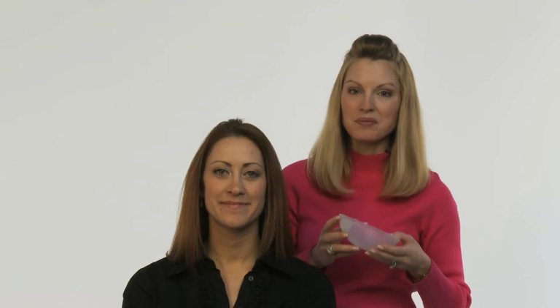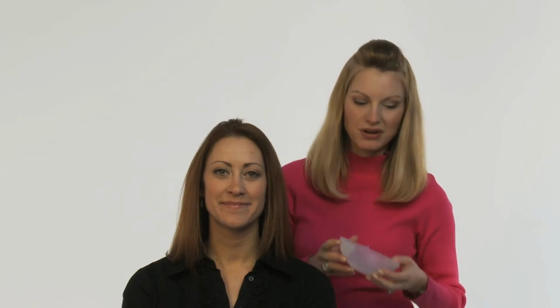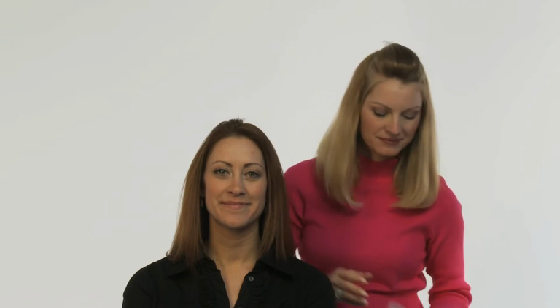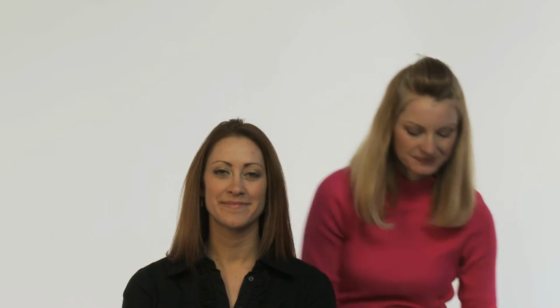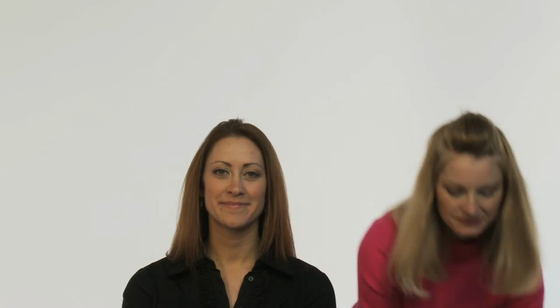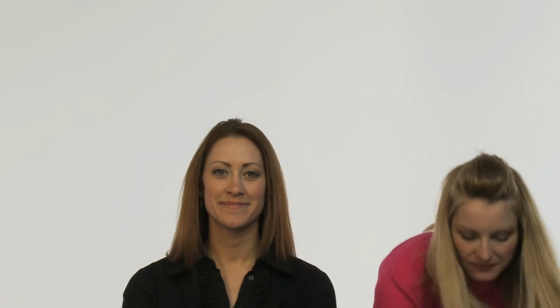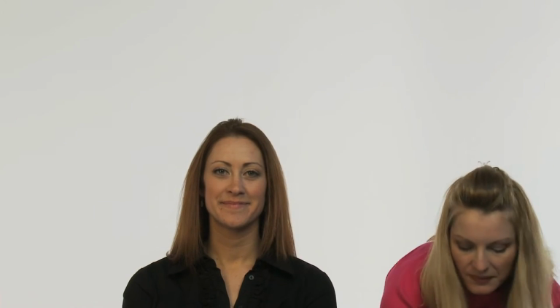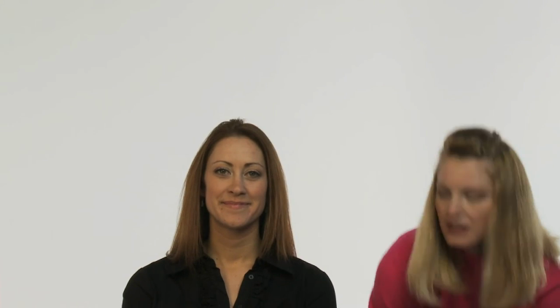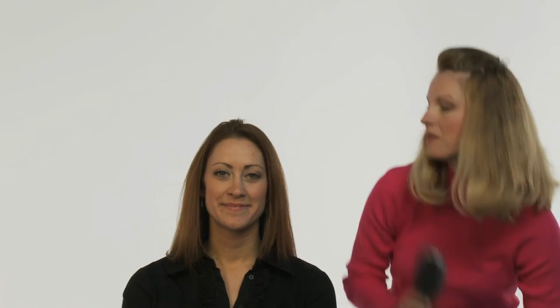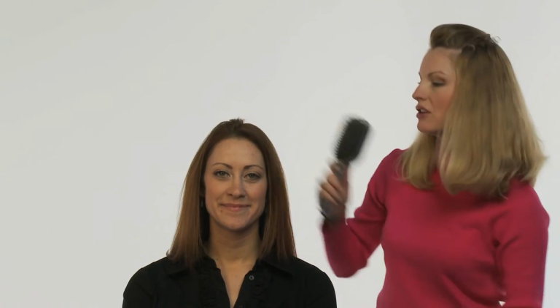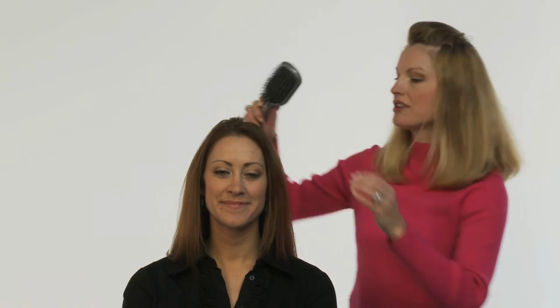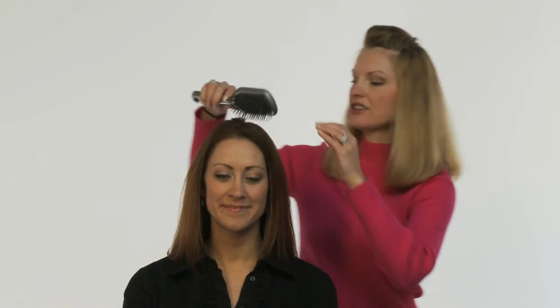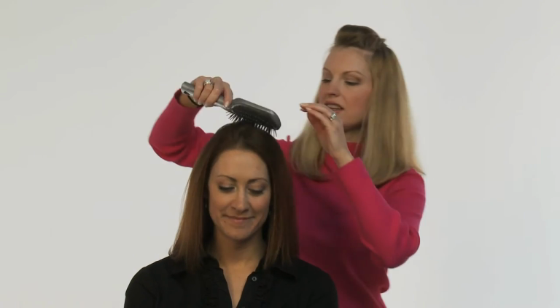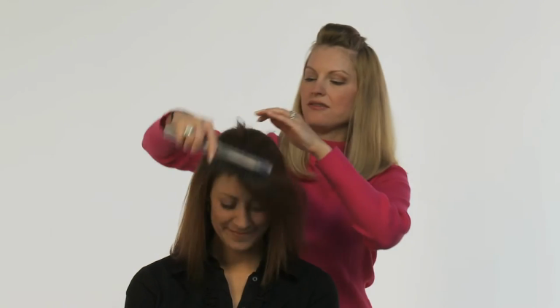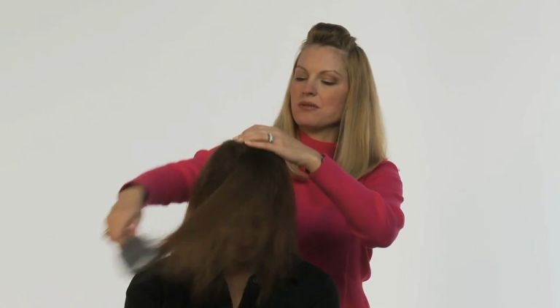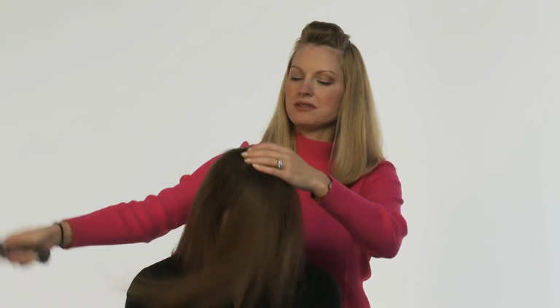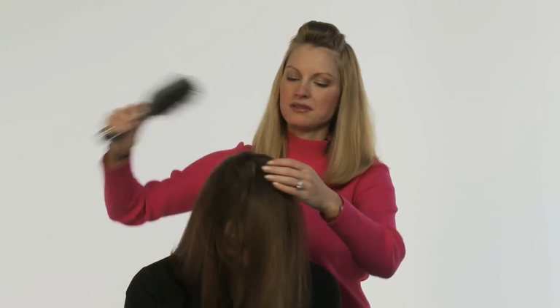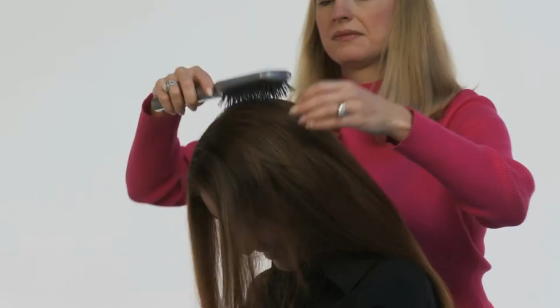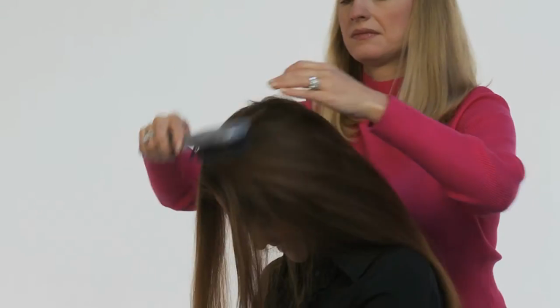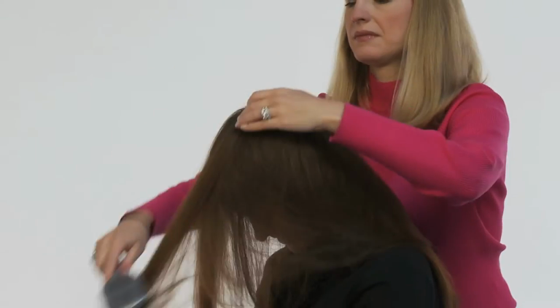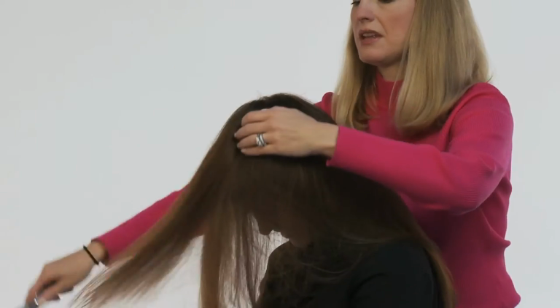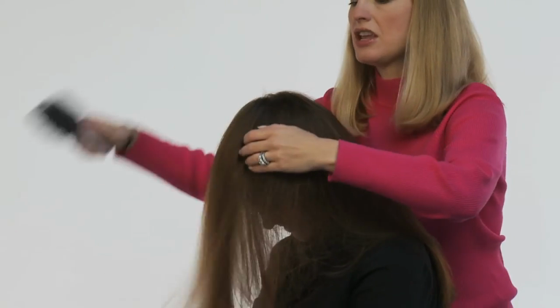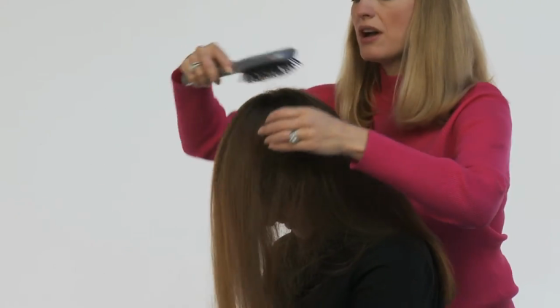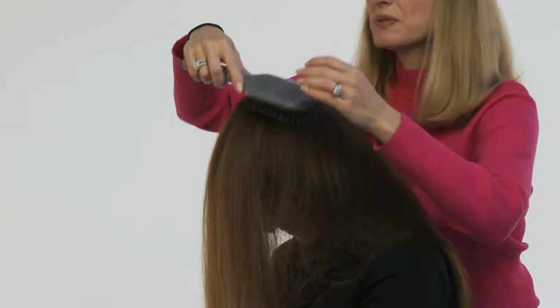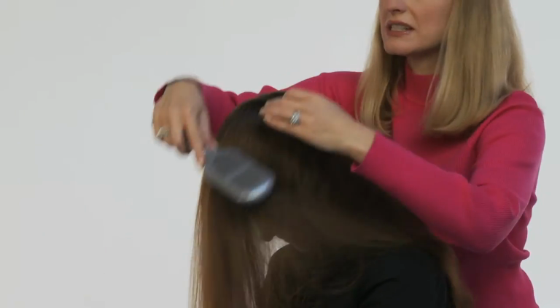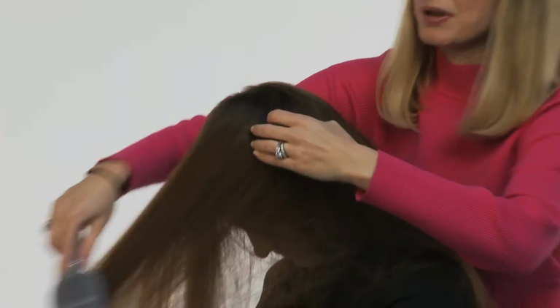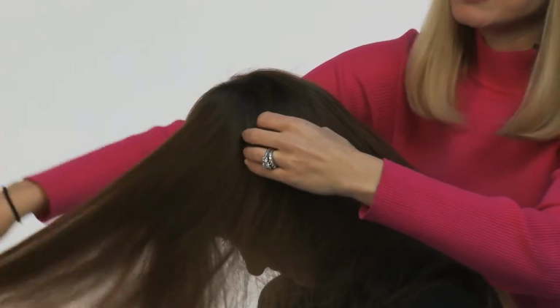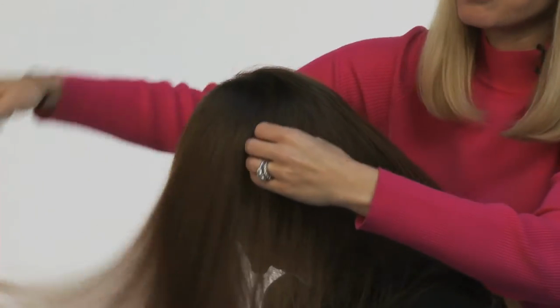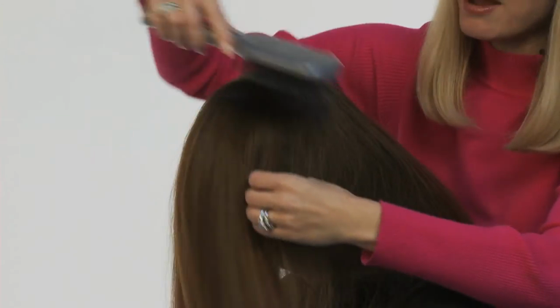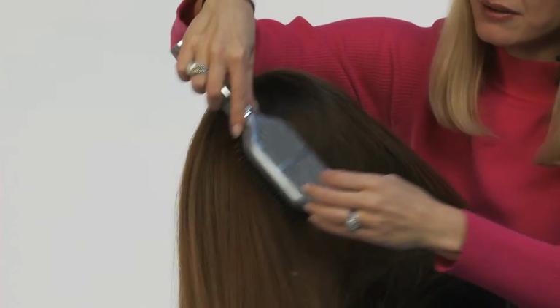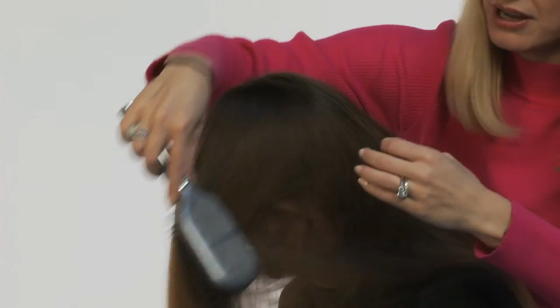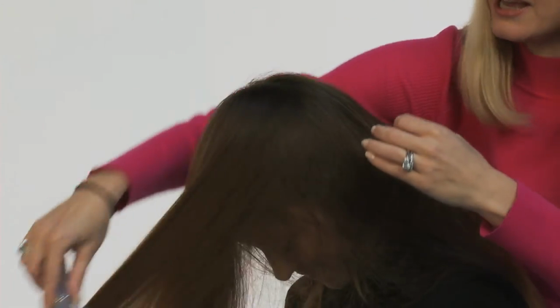Step one: comb a large section of the hair forward. You want to expose the crown of your head.